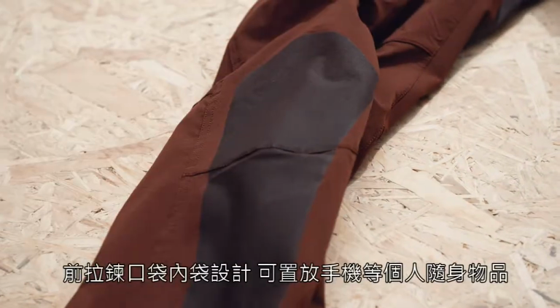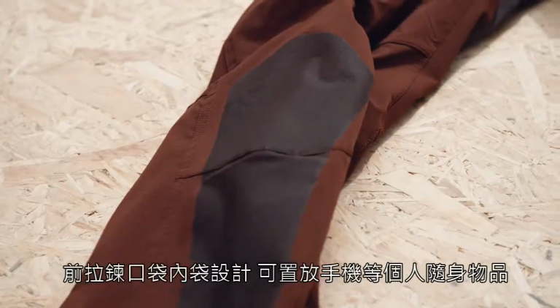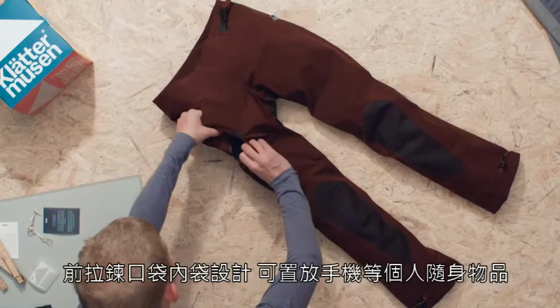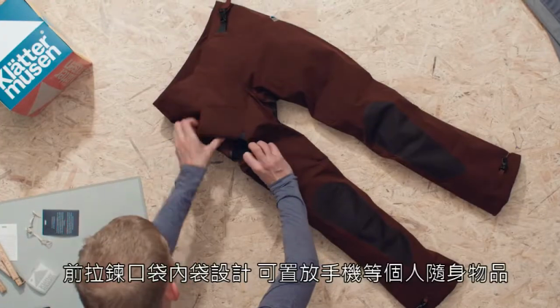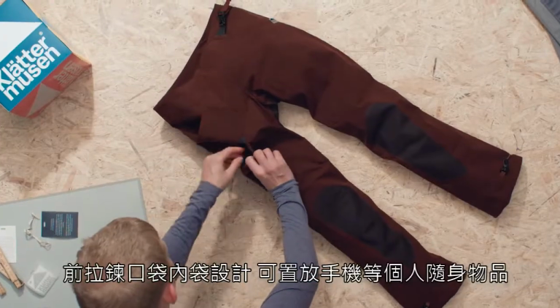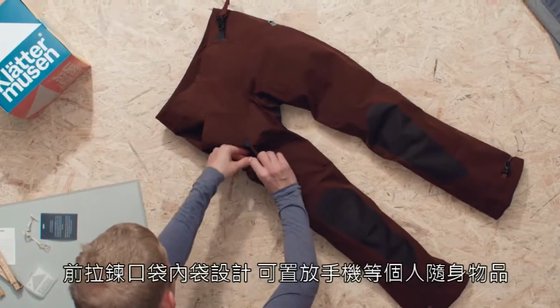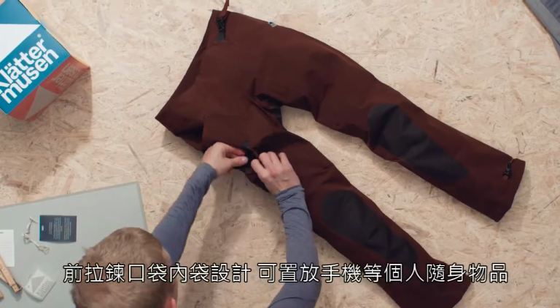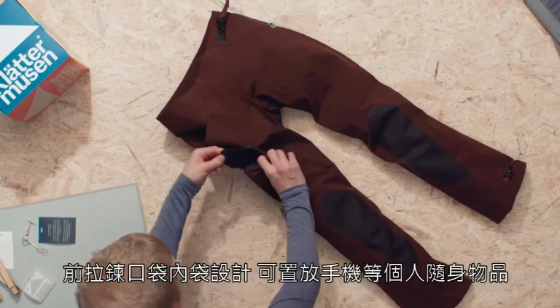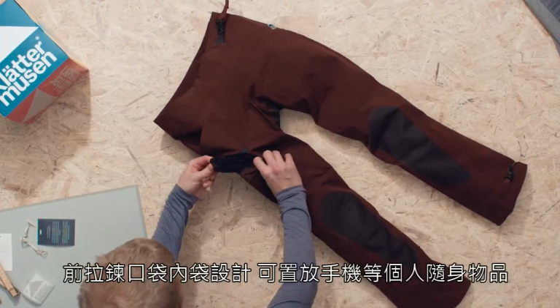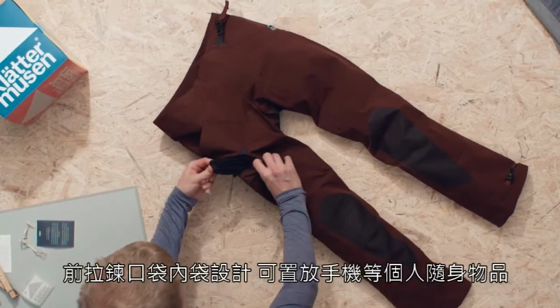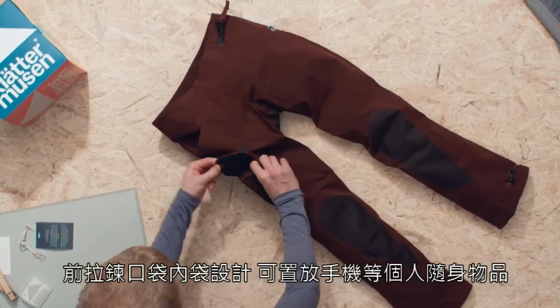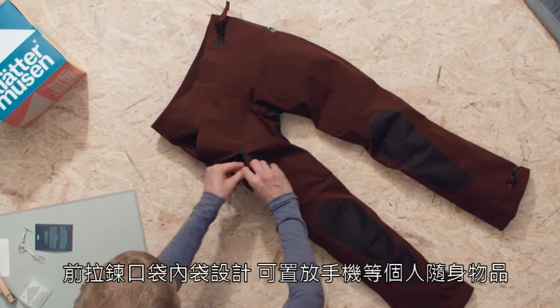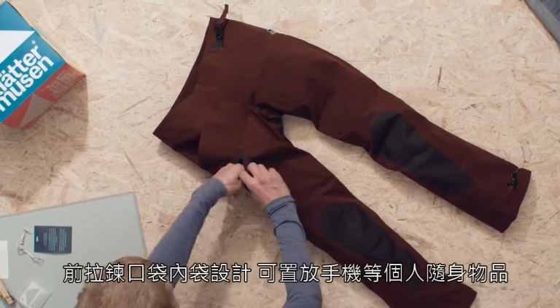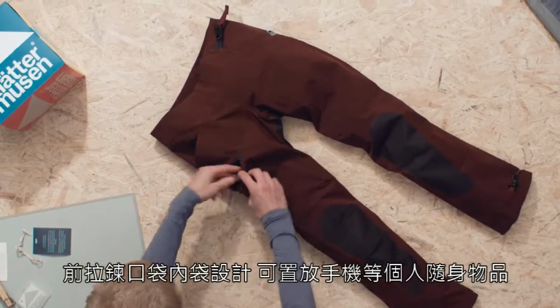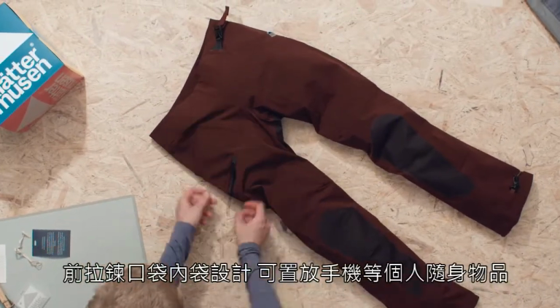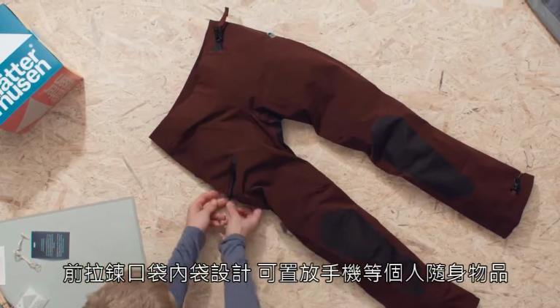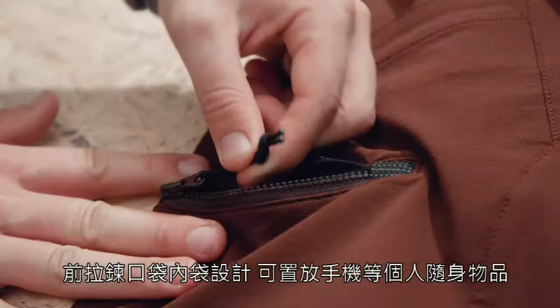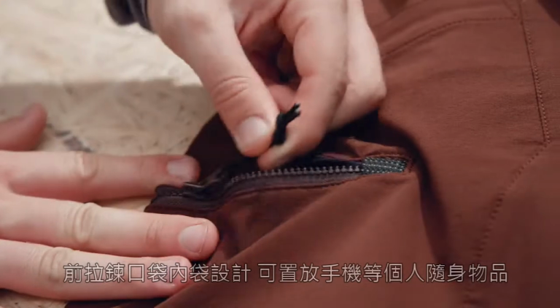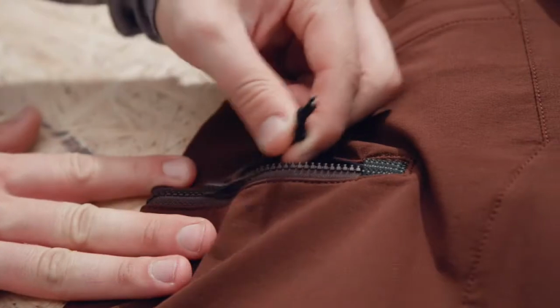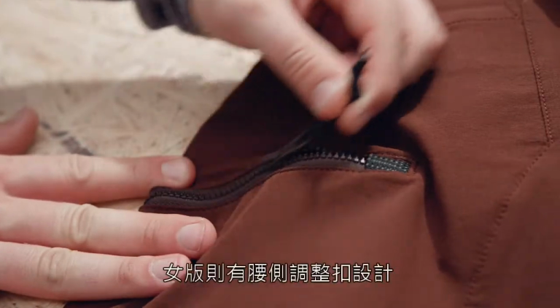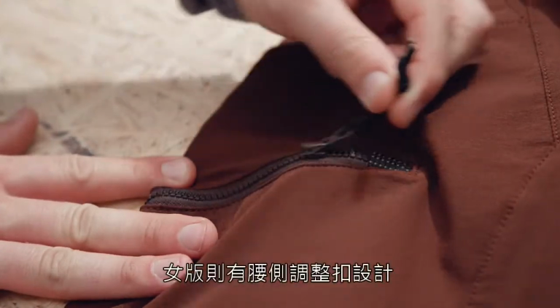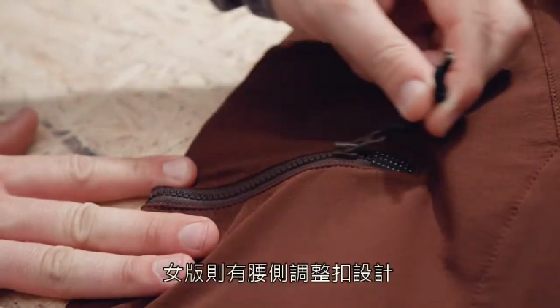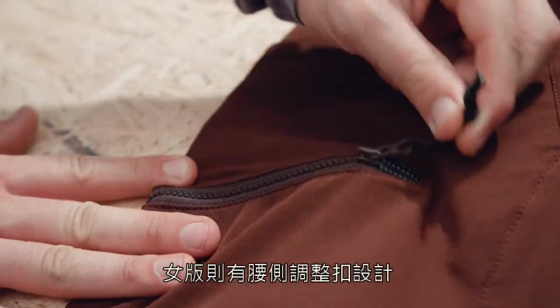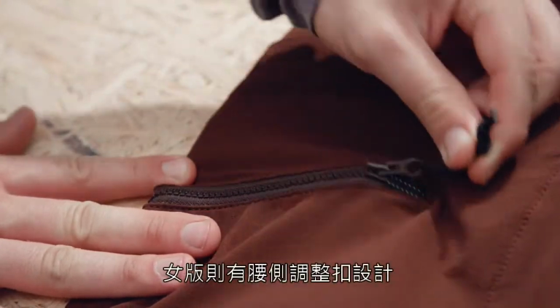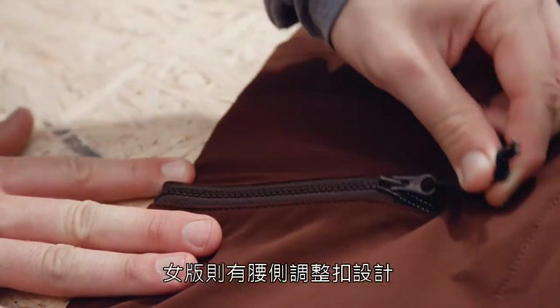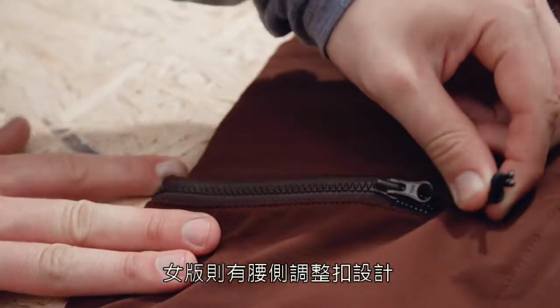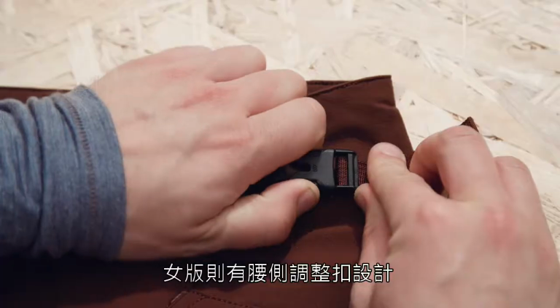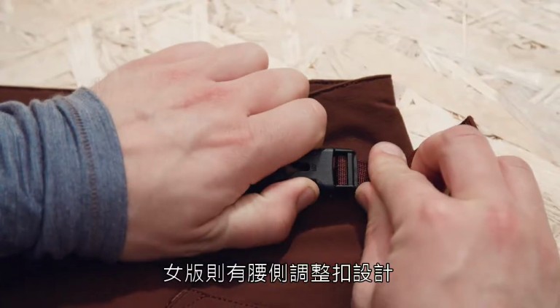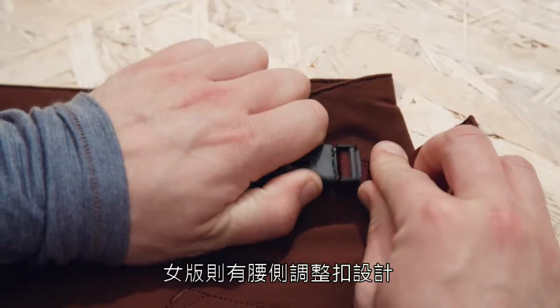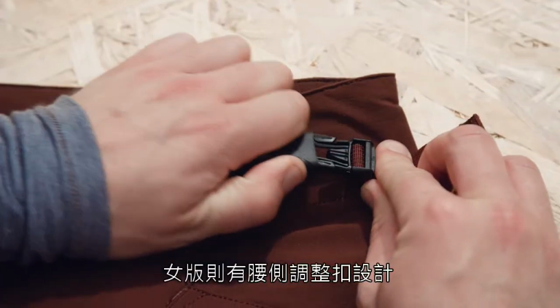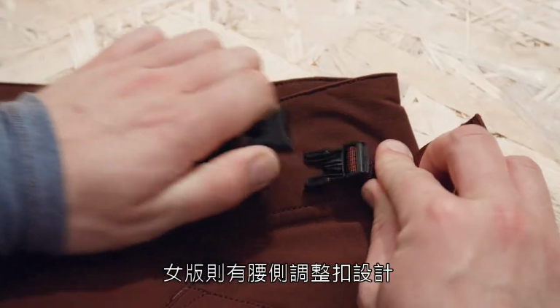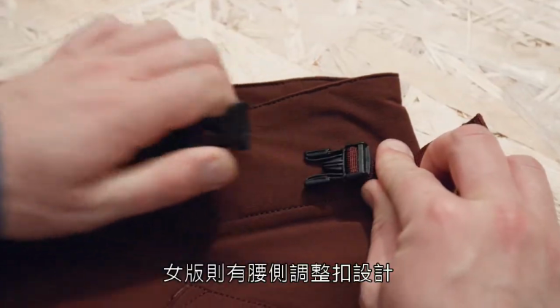It has a zipped leg pocket with a mesh for your phone, and the women's model has a quick-release buckle at the waist.